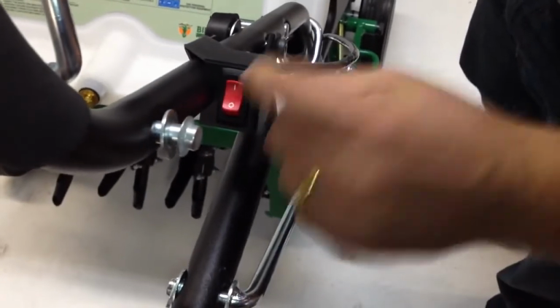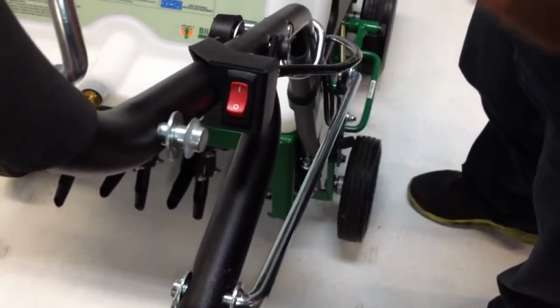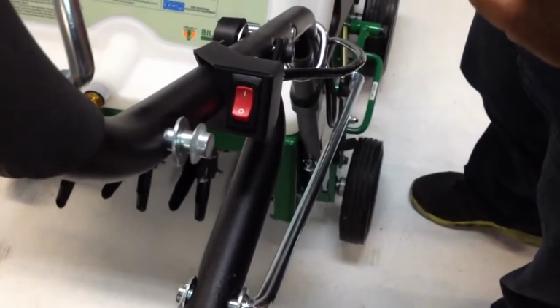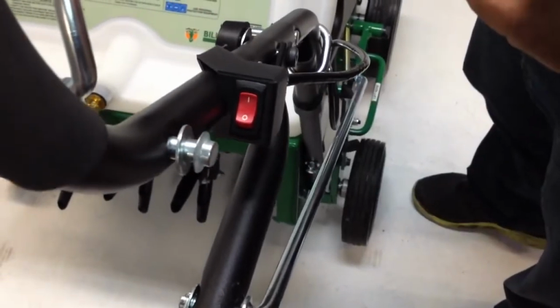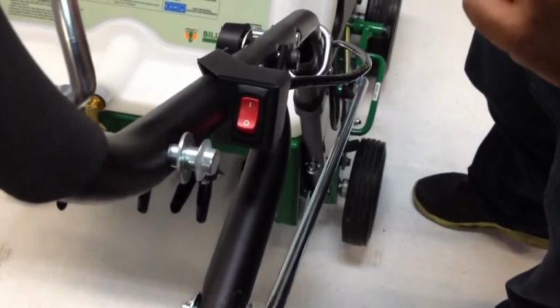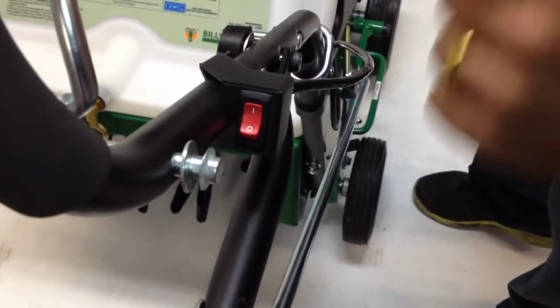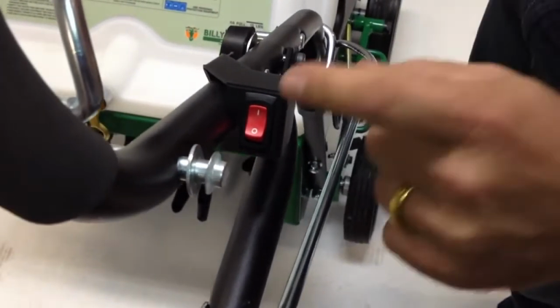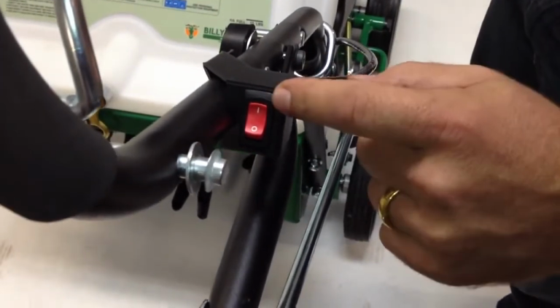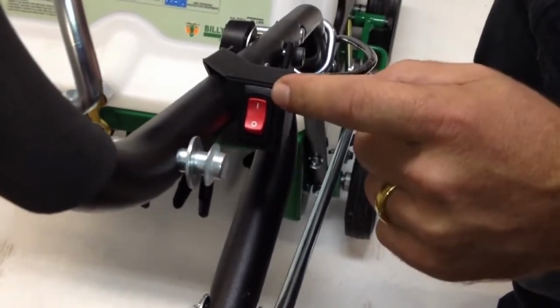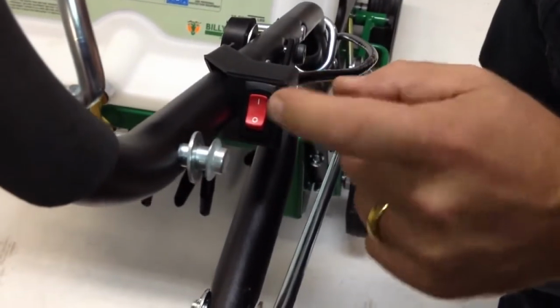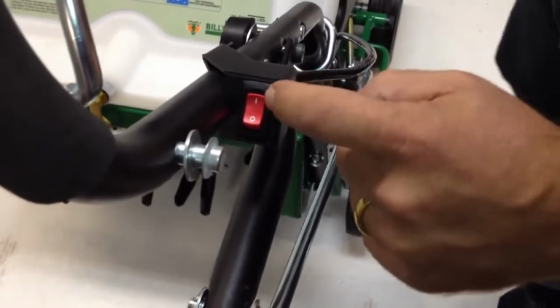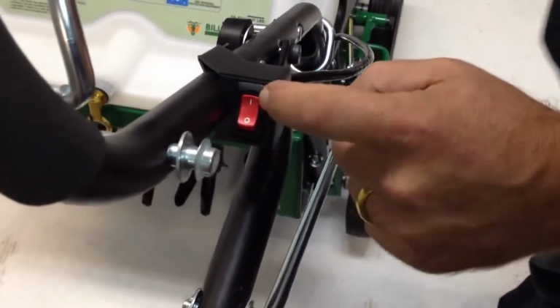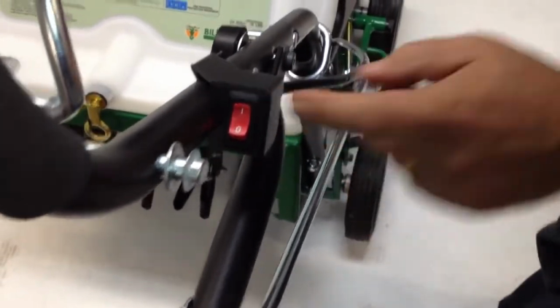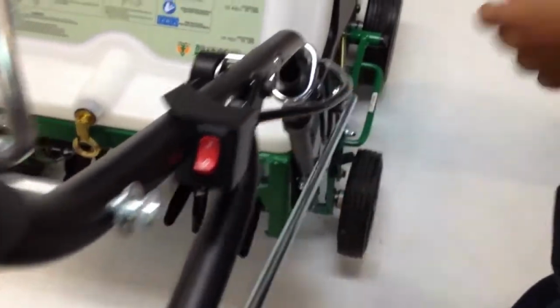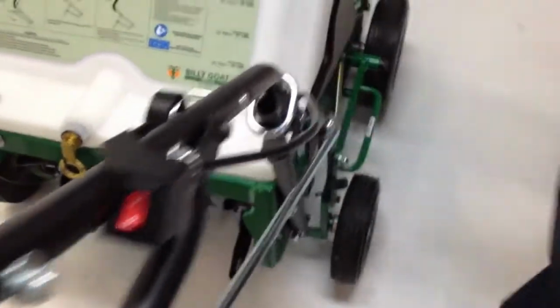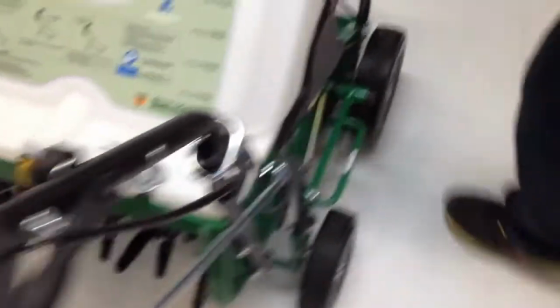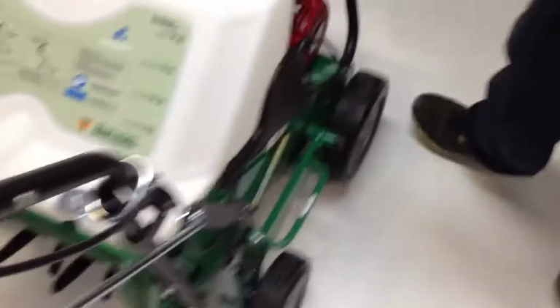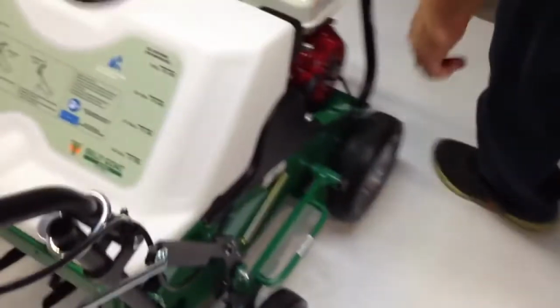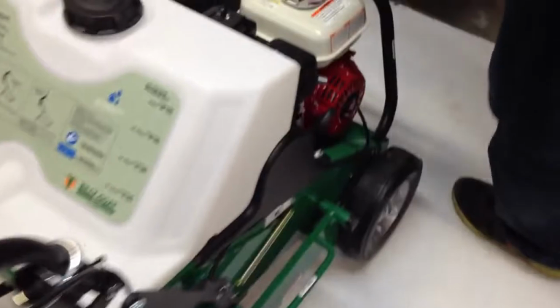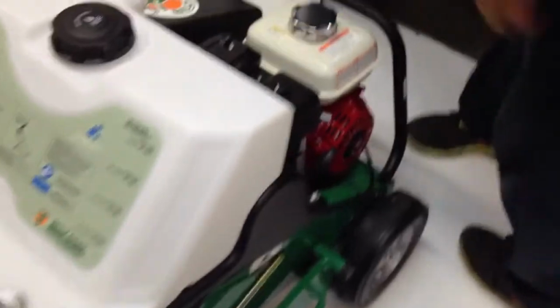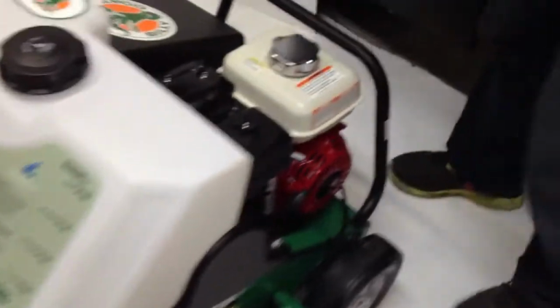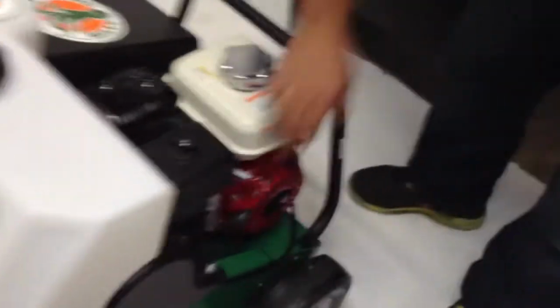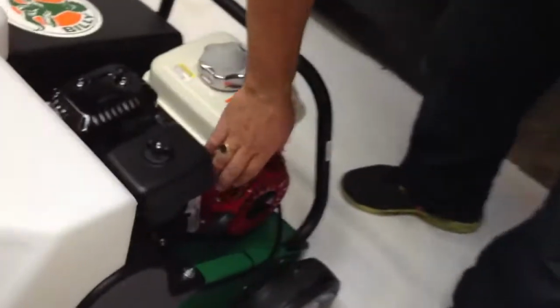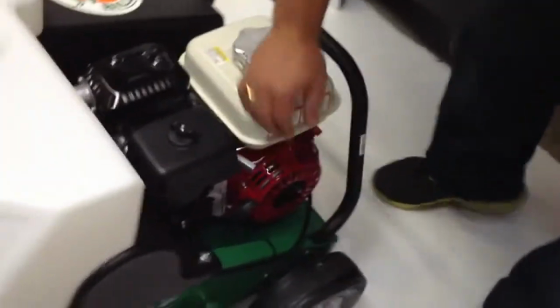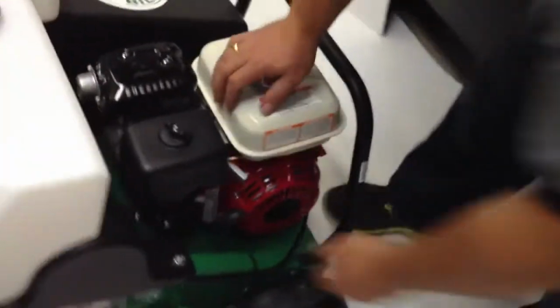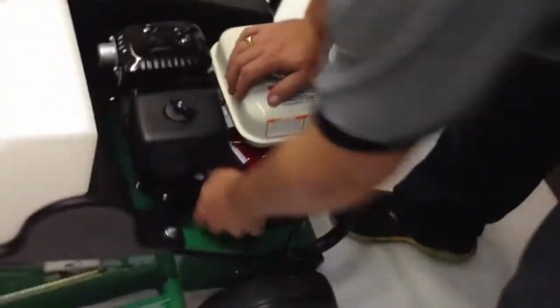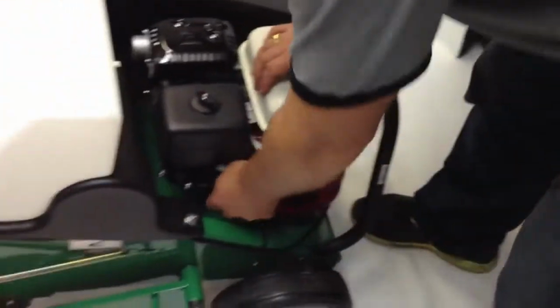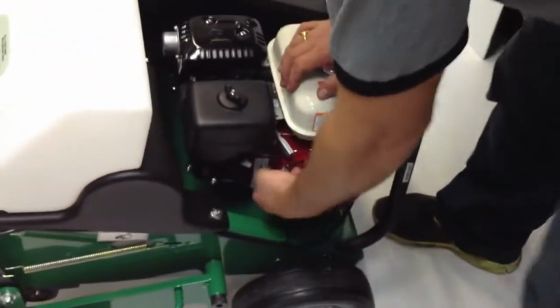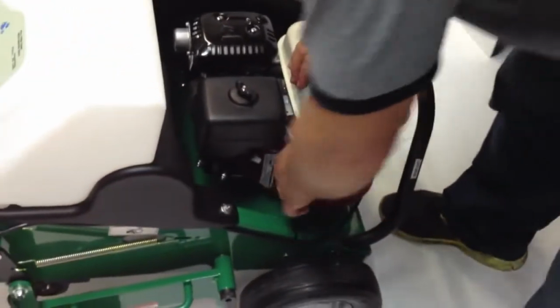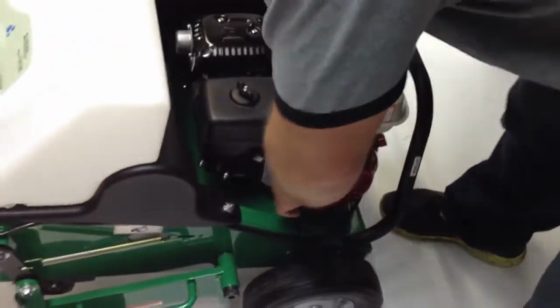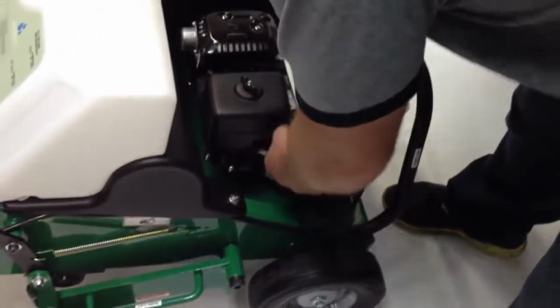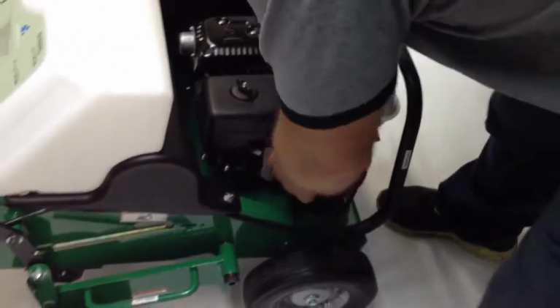When you put it on one, that's on. So now we have this on, we have the machine on, we have the idle low — I should just pull this and it should start.